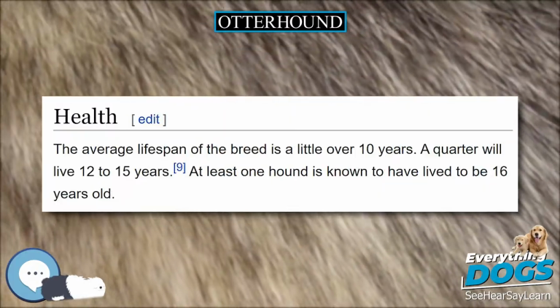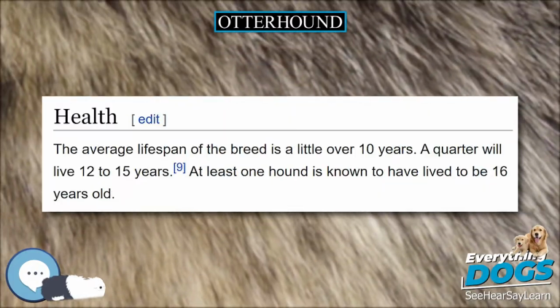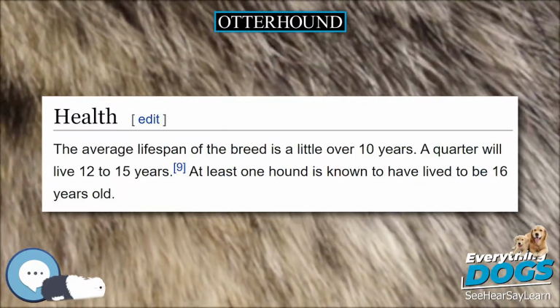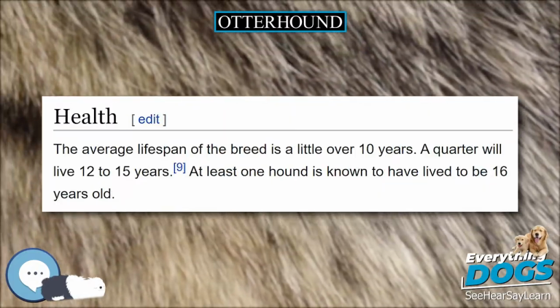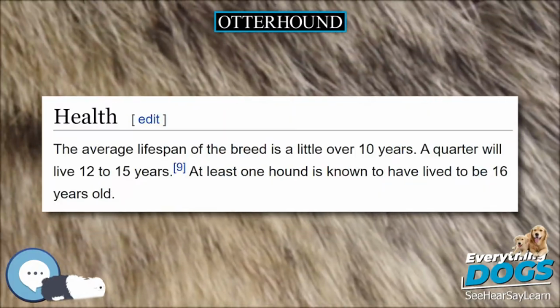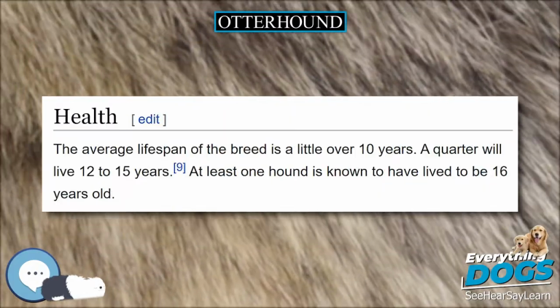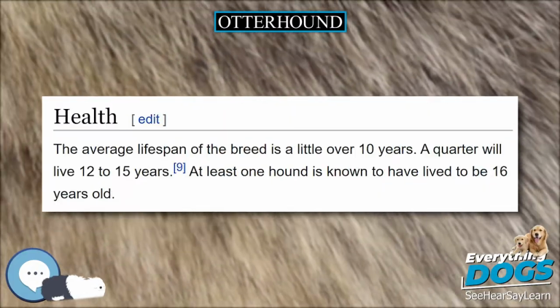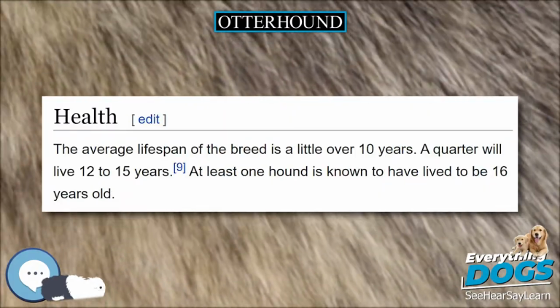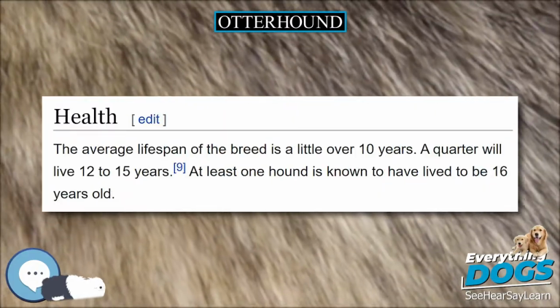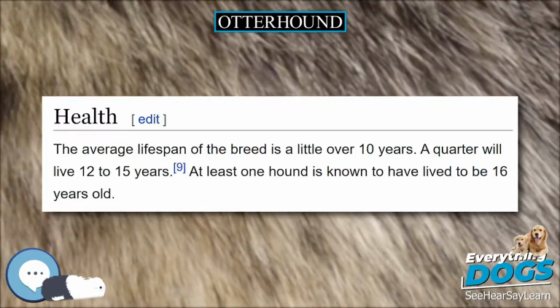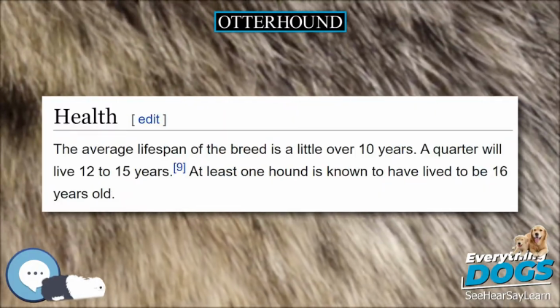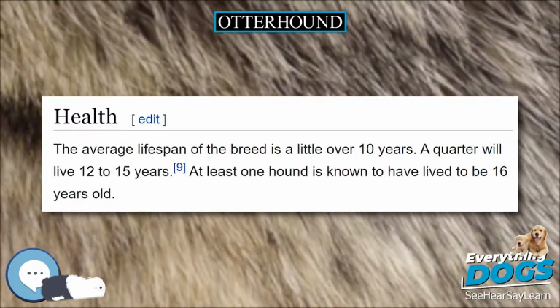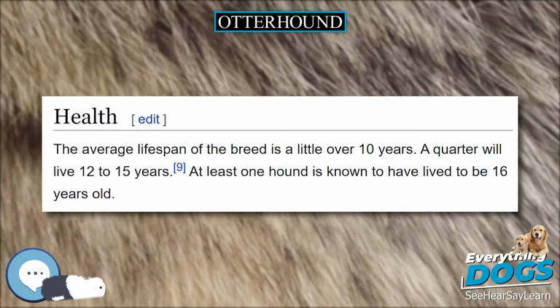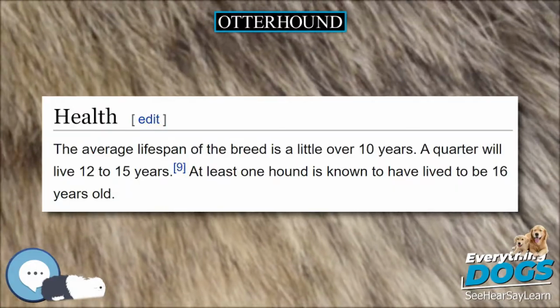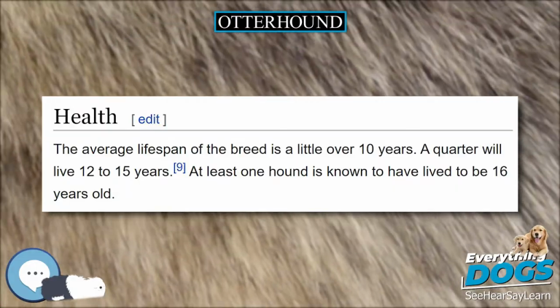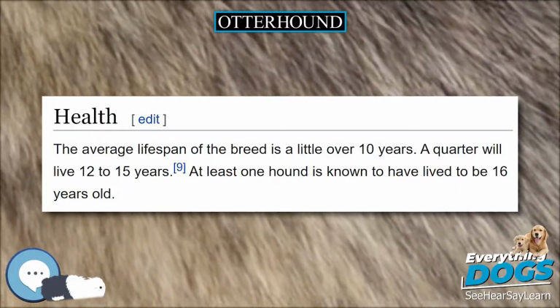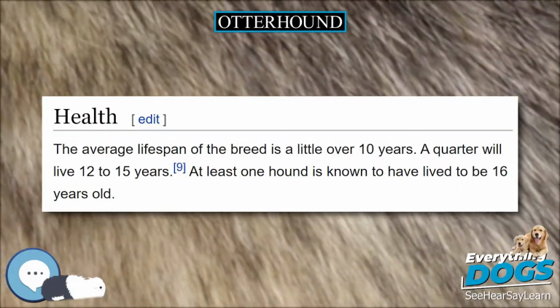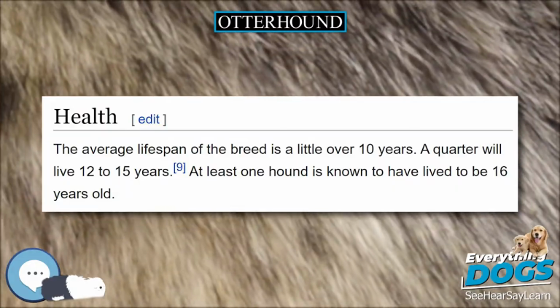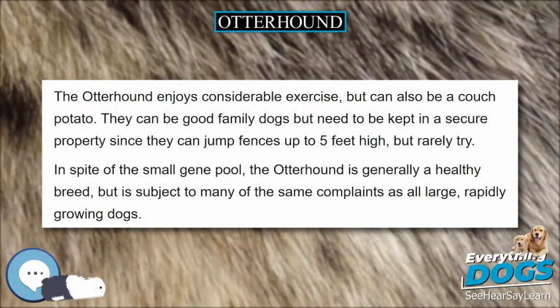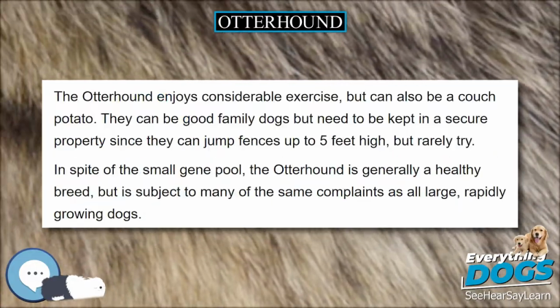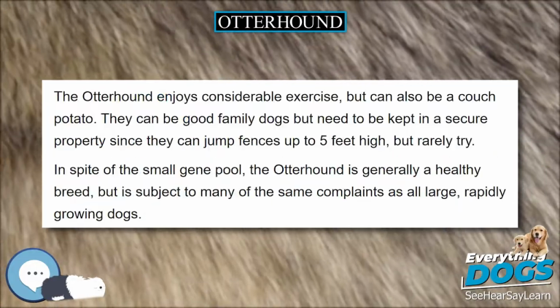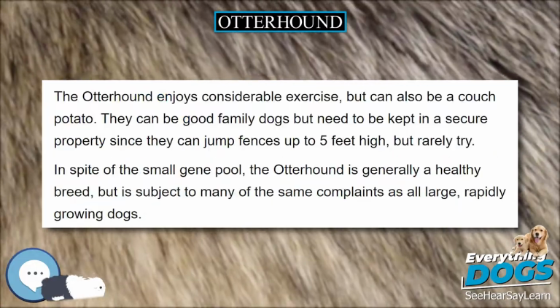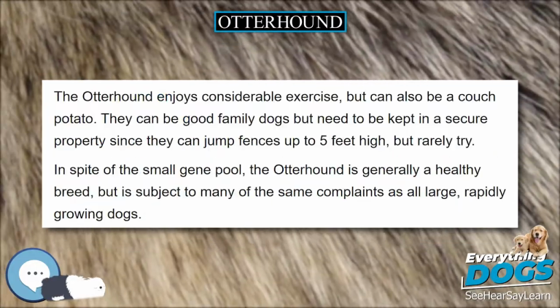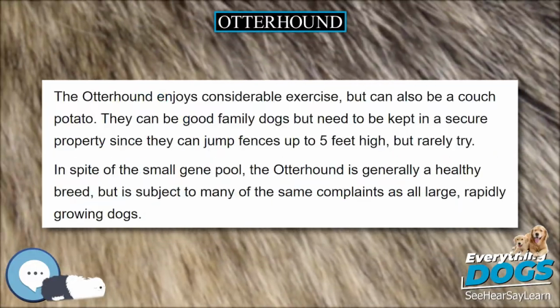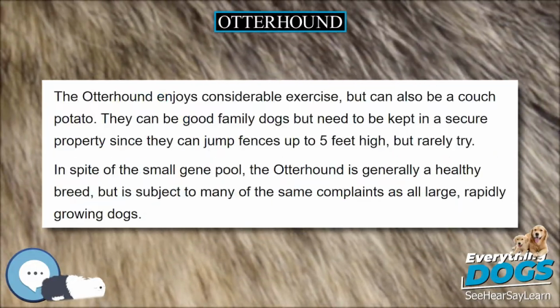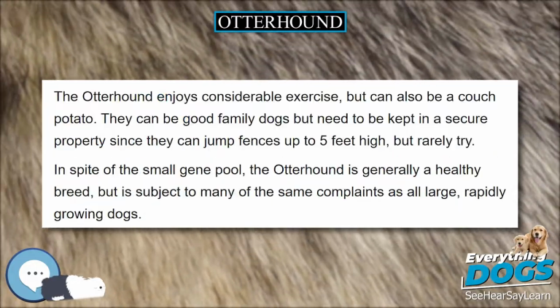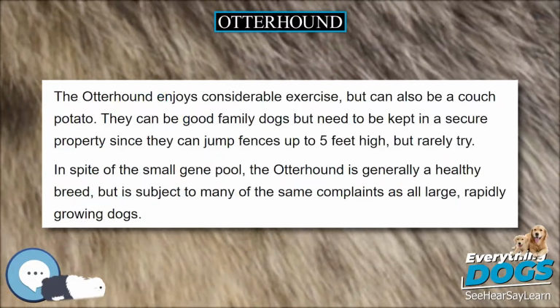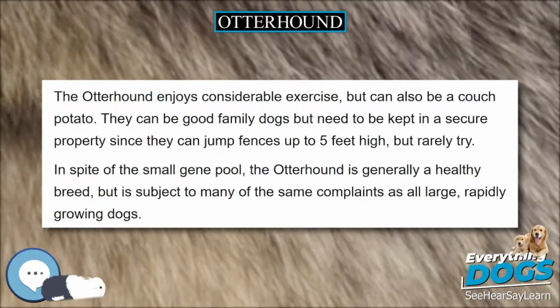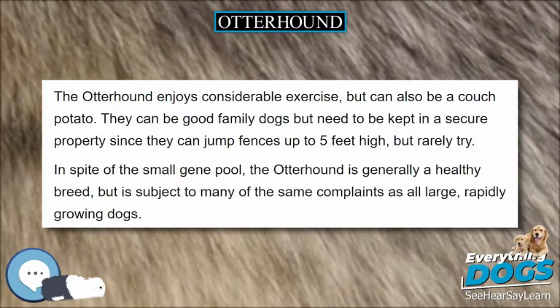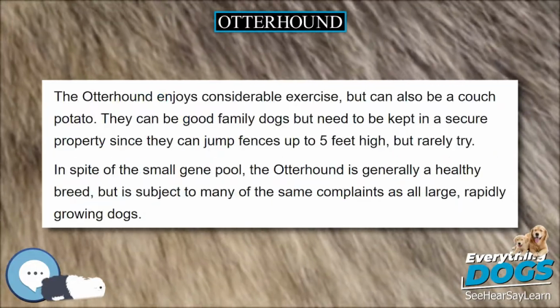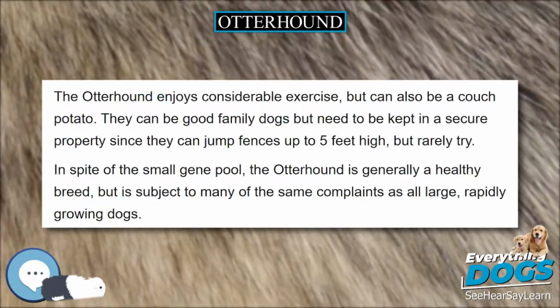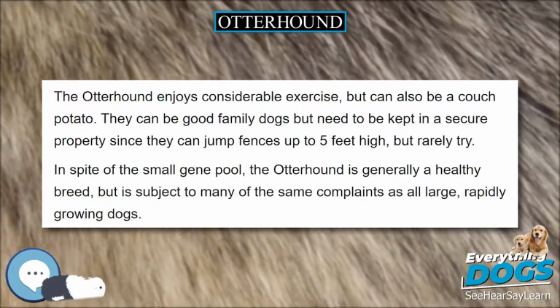They have extremely sensitive noses, which make them inquisitive and perseverant in investigating scents. Consequently, they need particular supervision when outdoors. They are friendly dogs with a unique bass voice, which they use frequently.